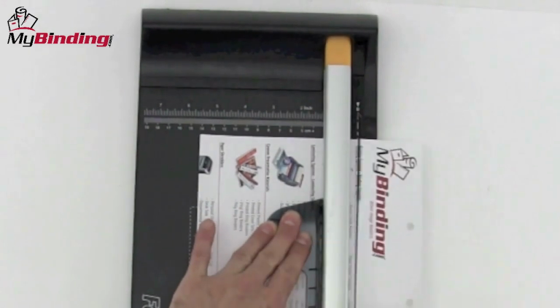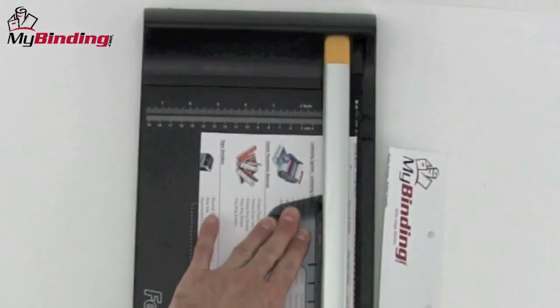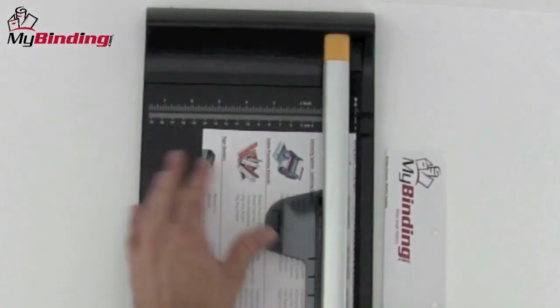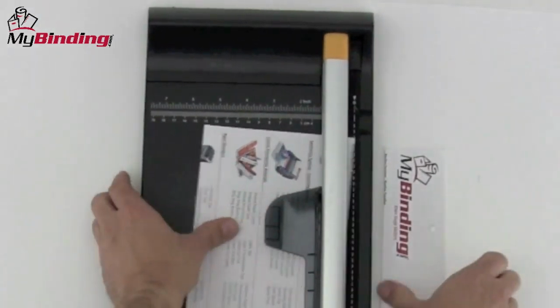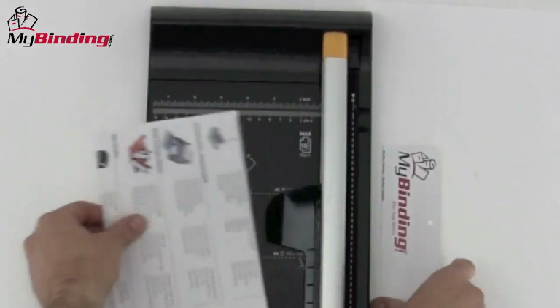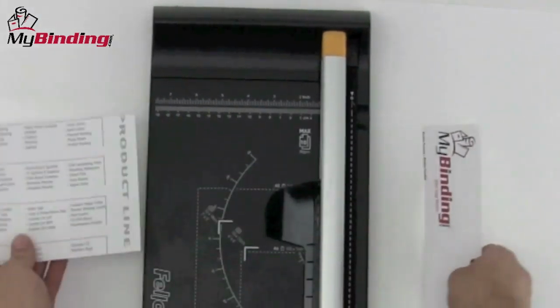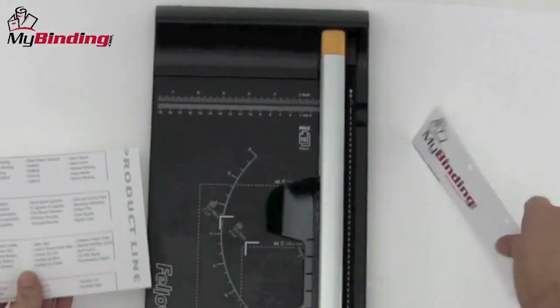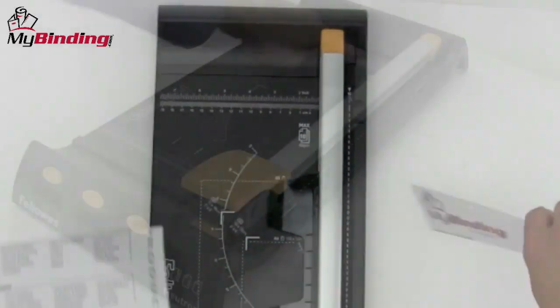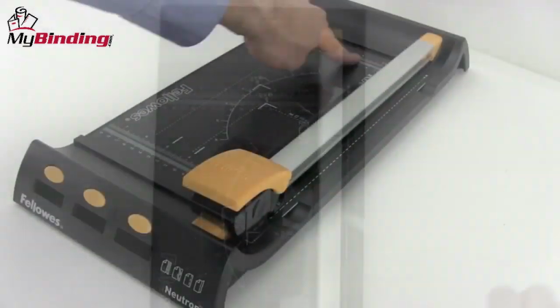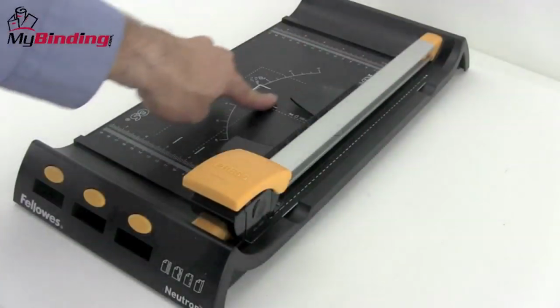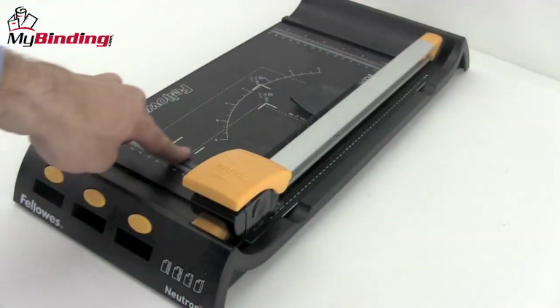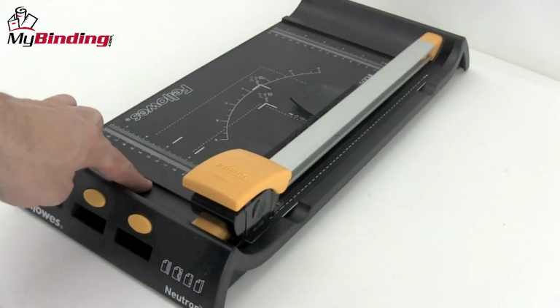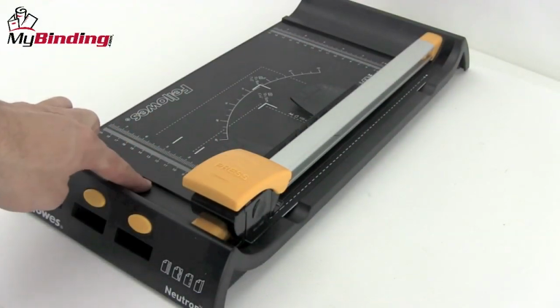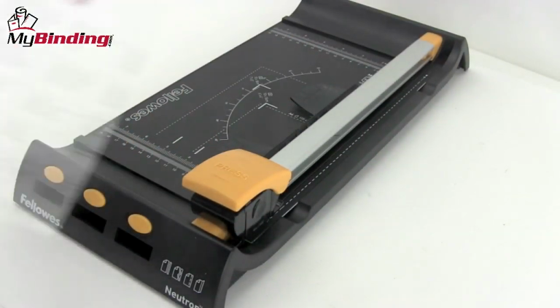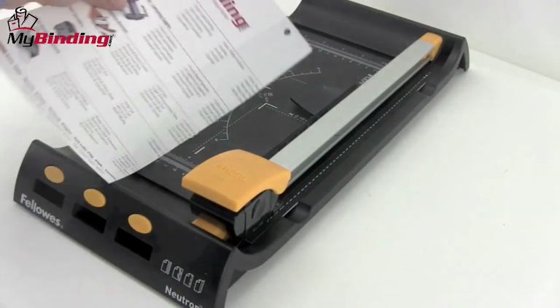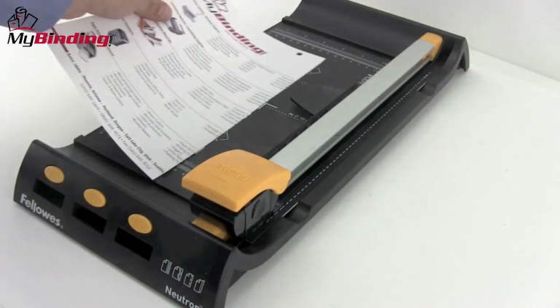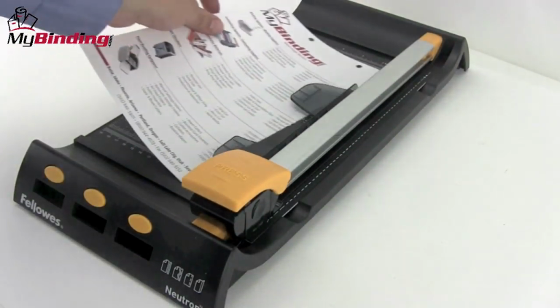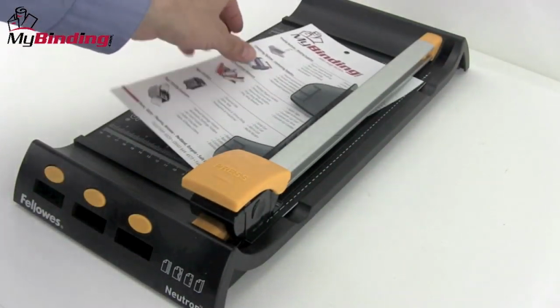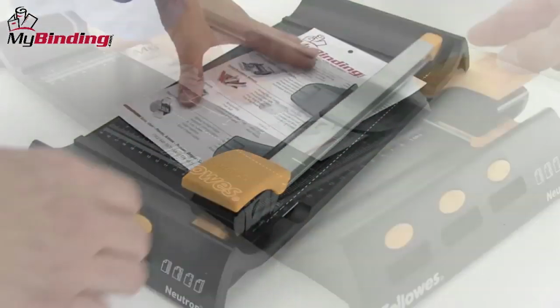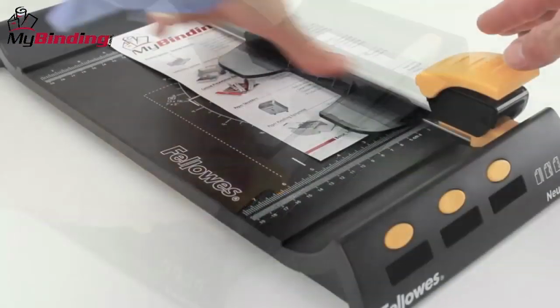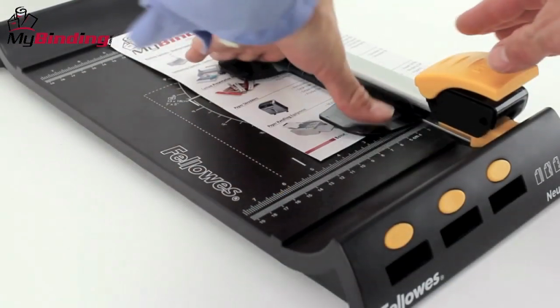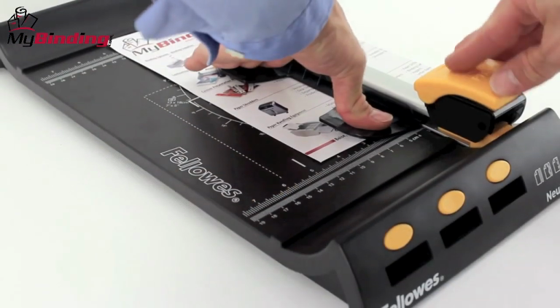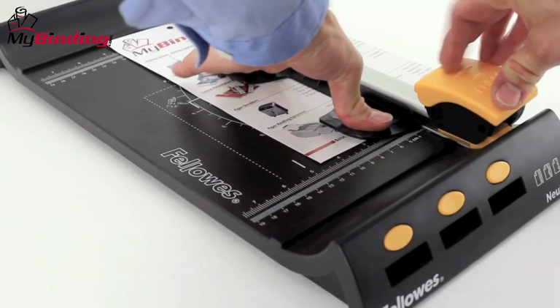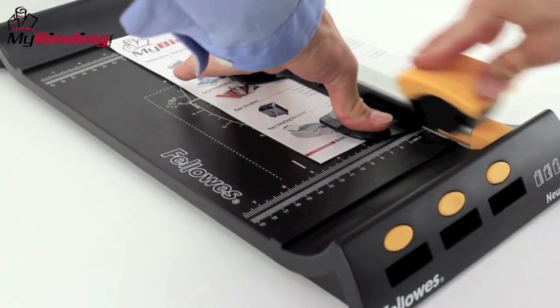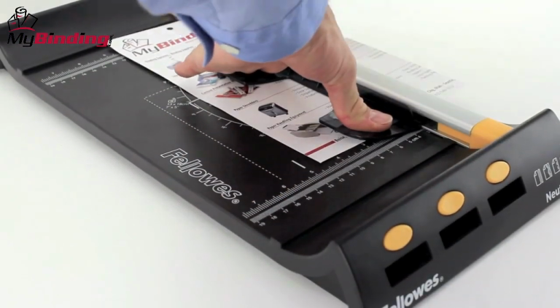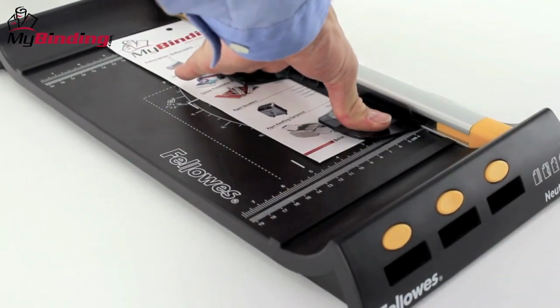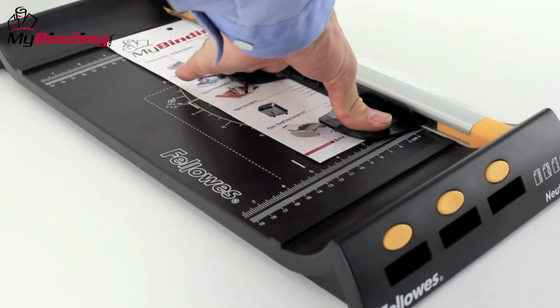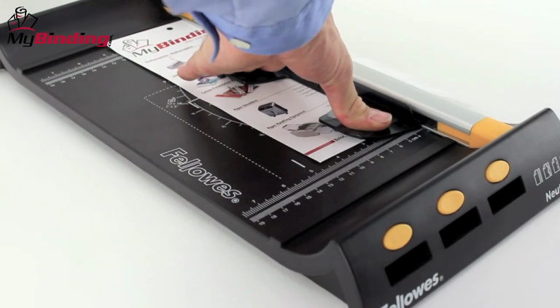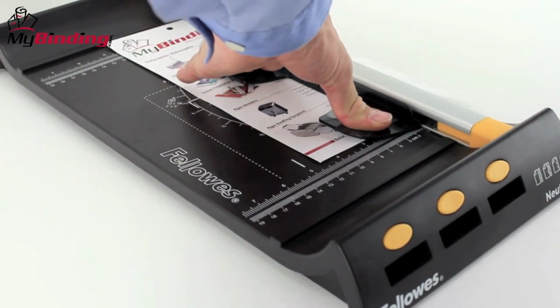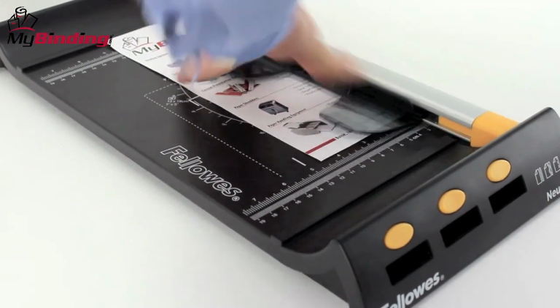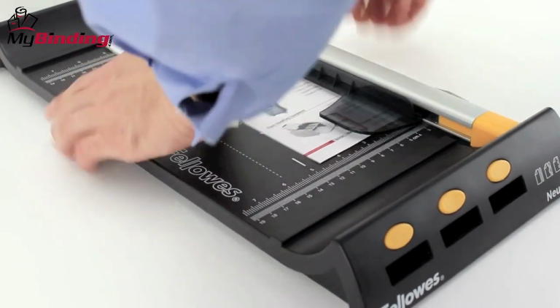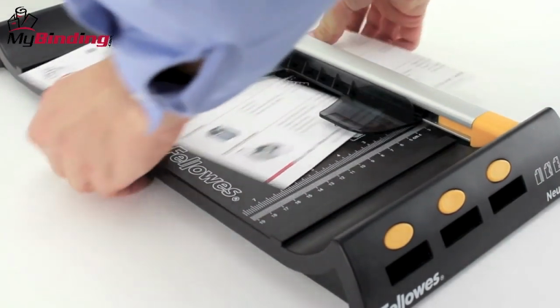It's silent and steady and very safe. The 12-inch base and cutting pad handle all standard-sized papers with no problem.